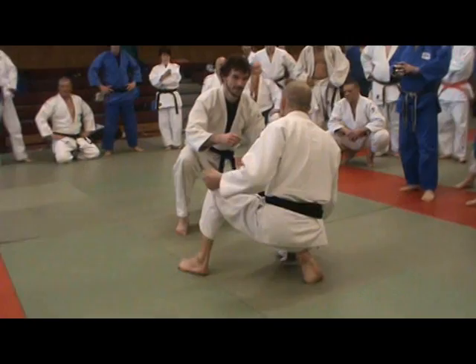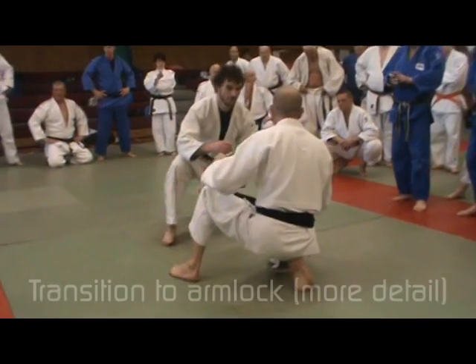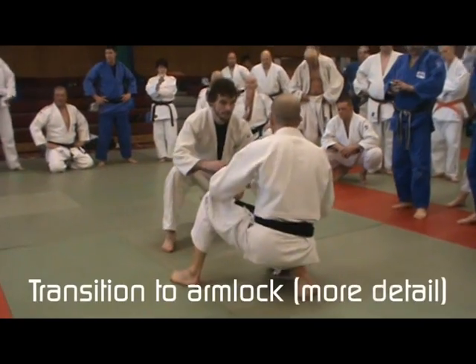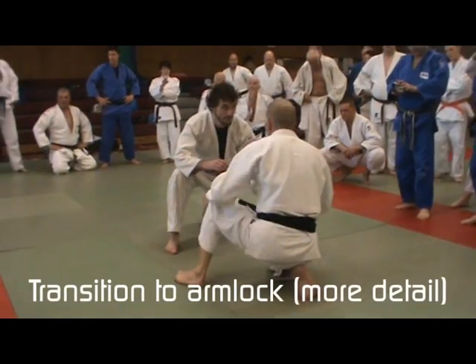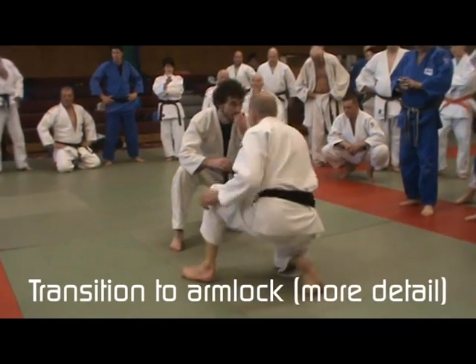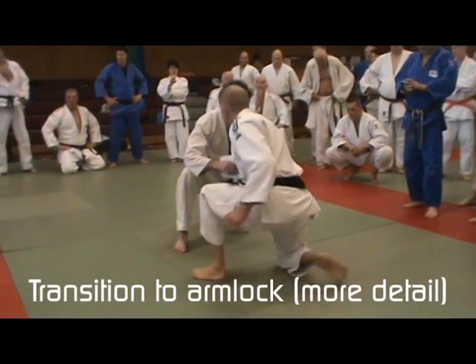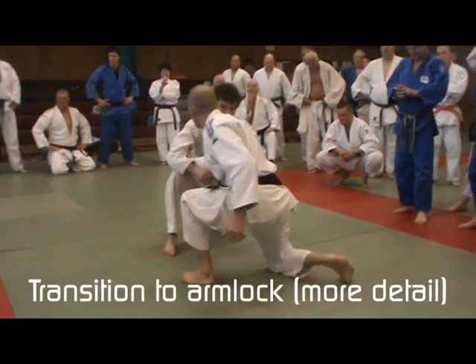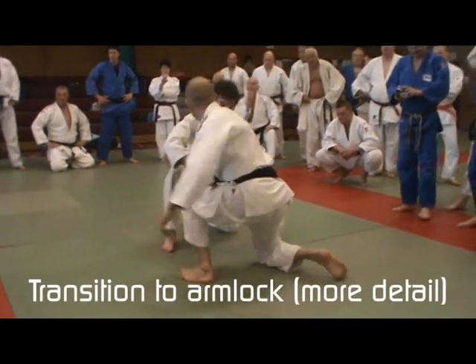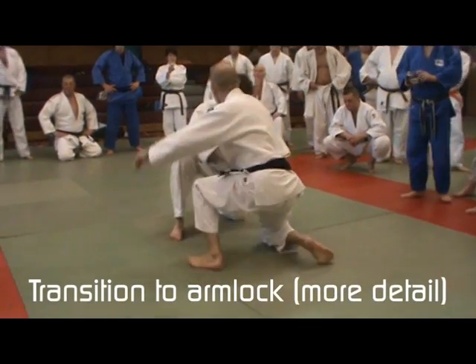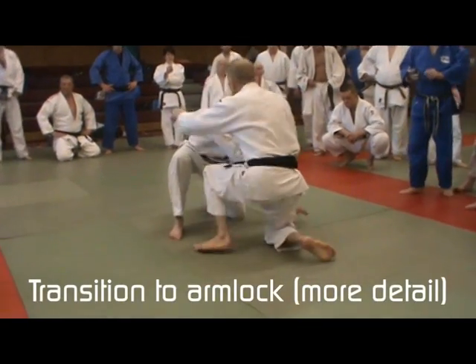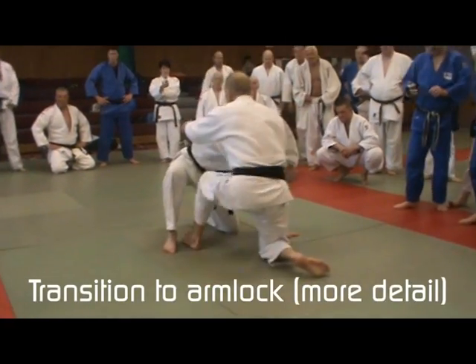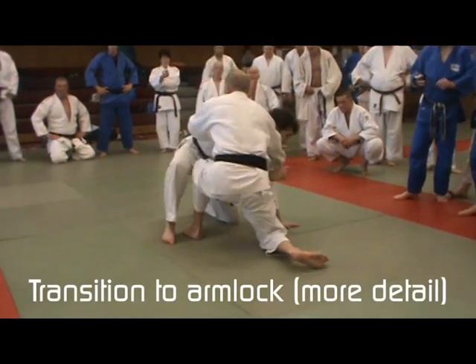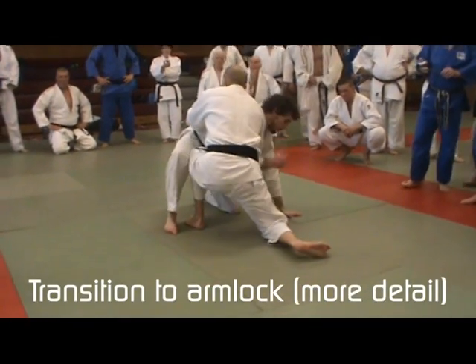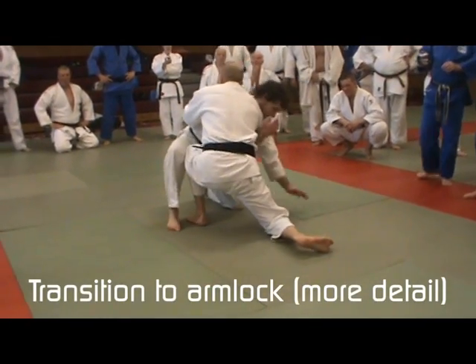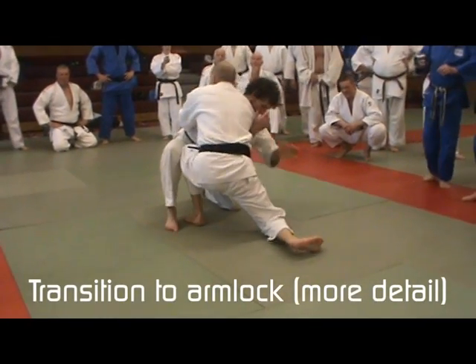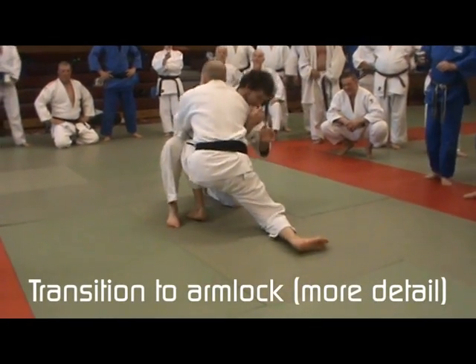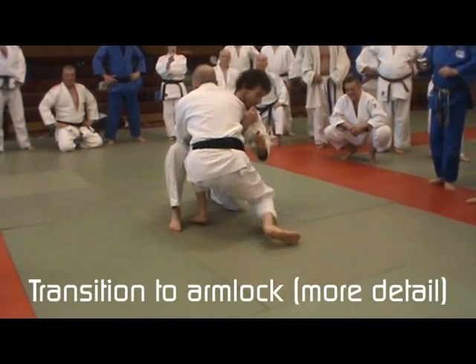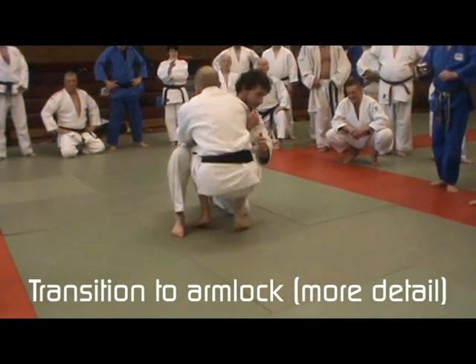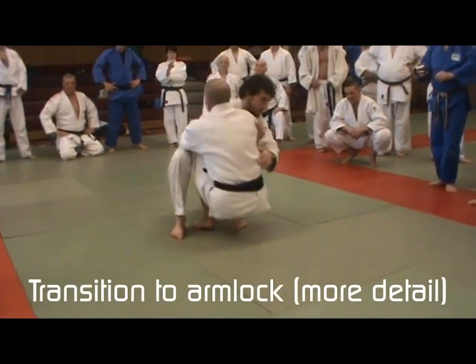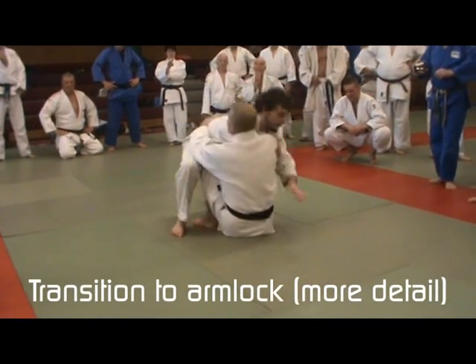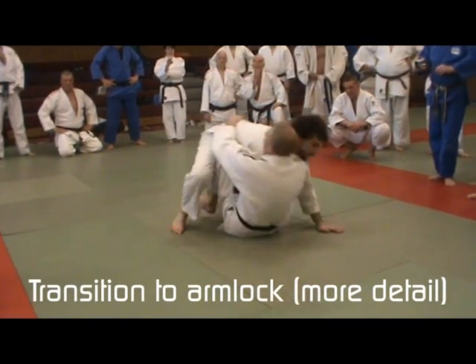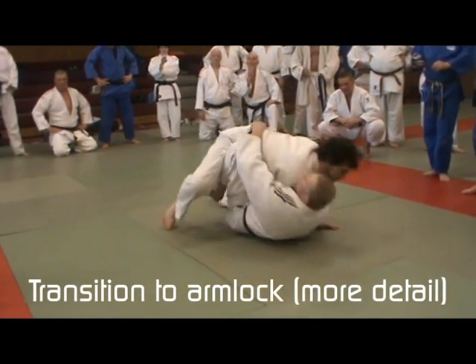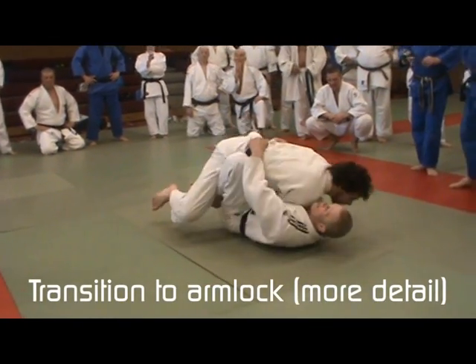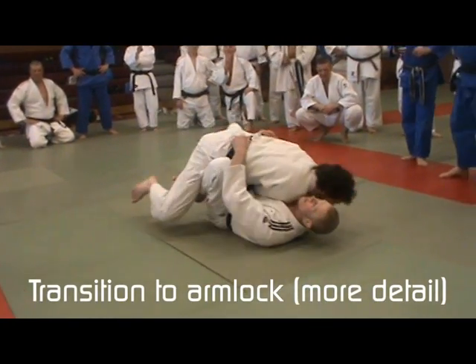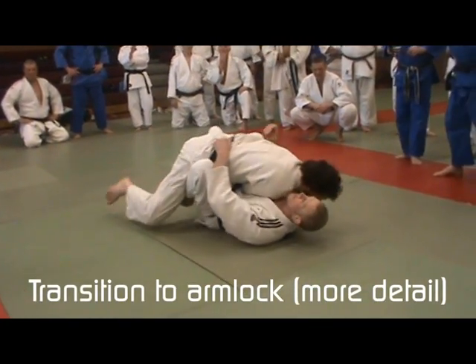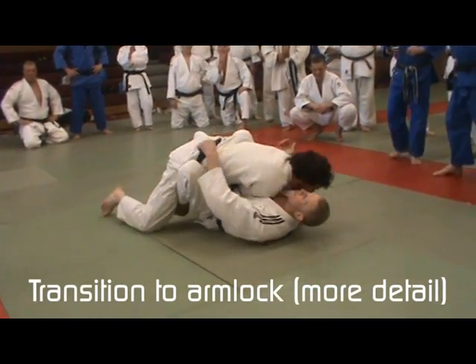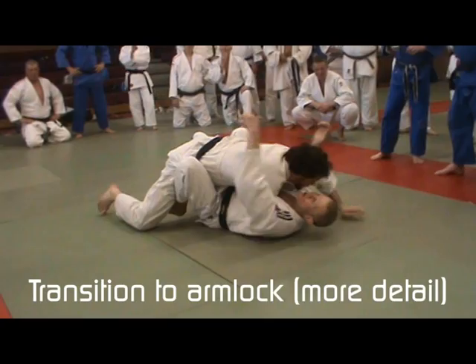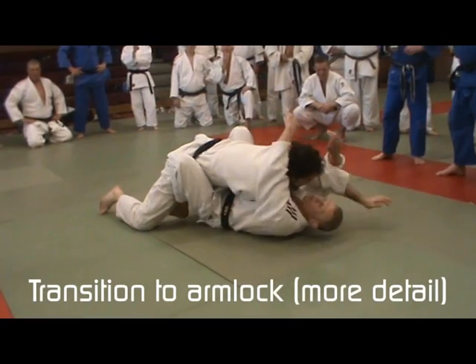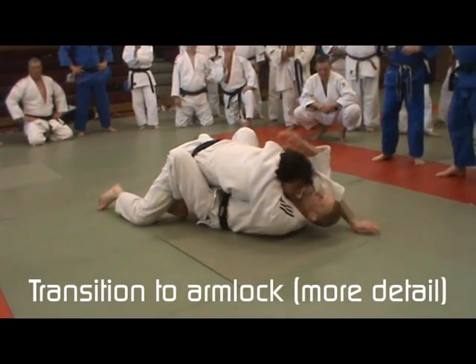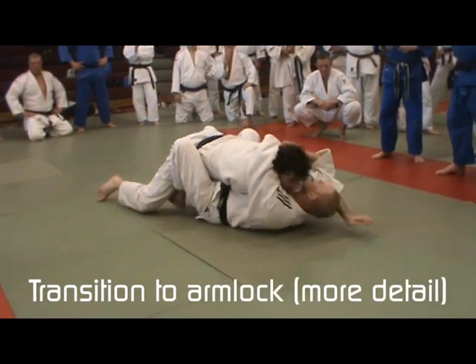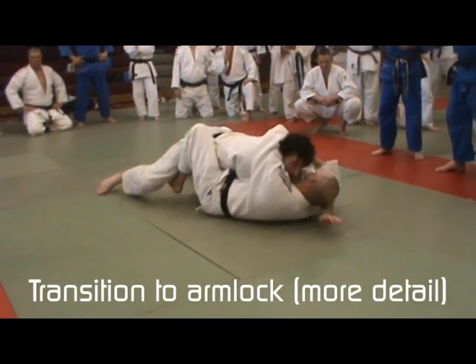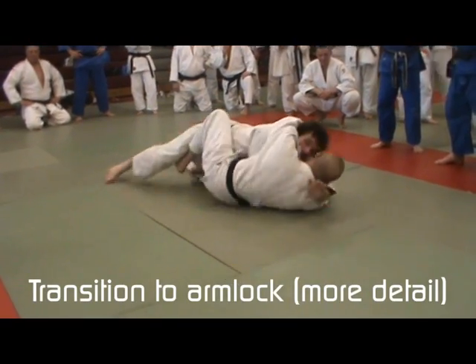We're all okay. I'm going to grip — catch, catch, catch, catch, drop, scoop, catch.